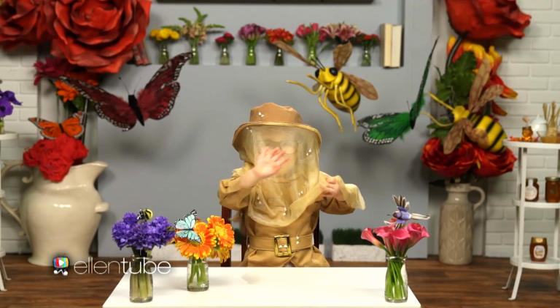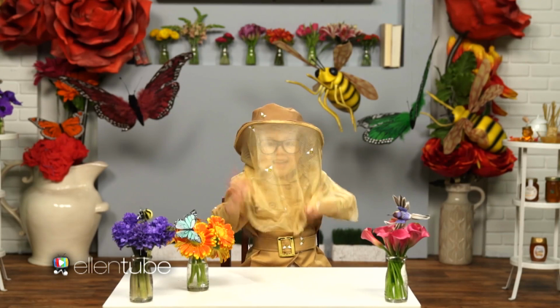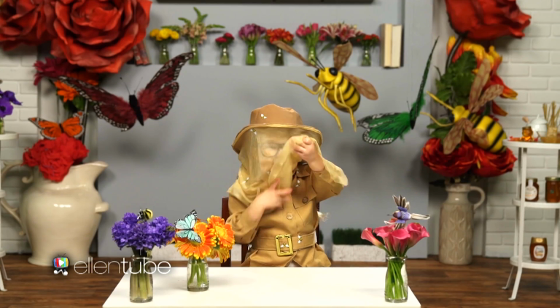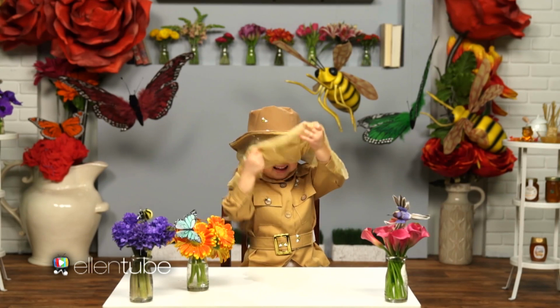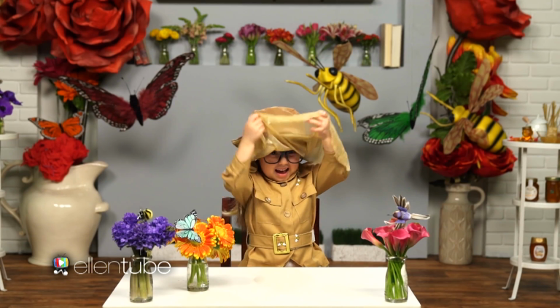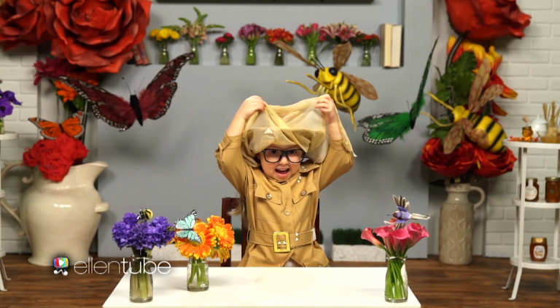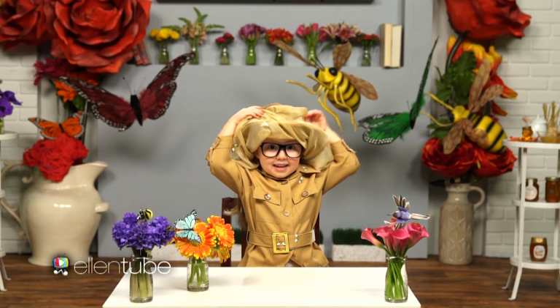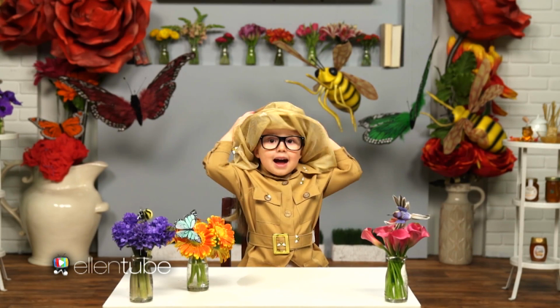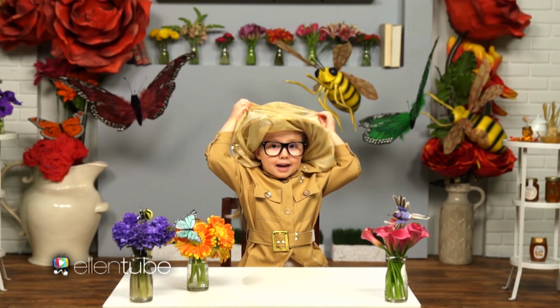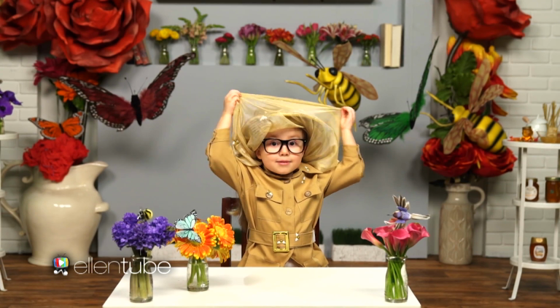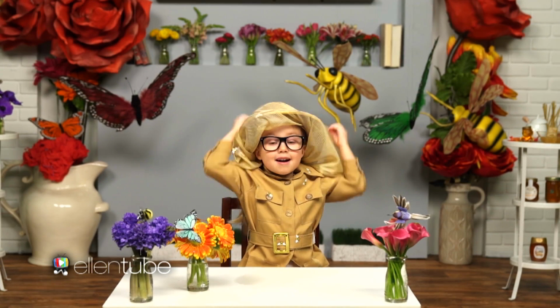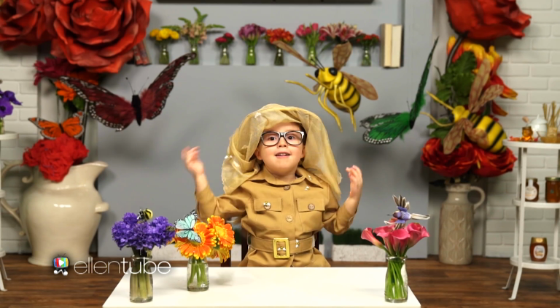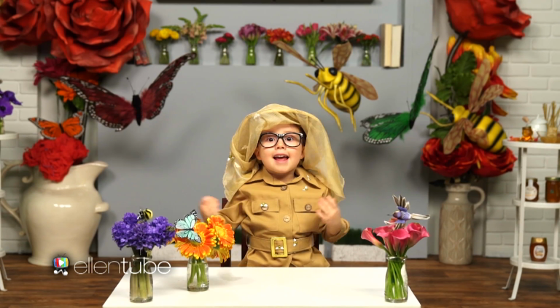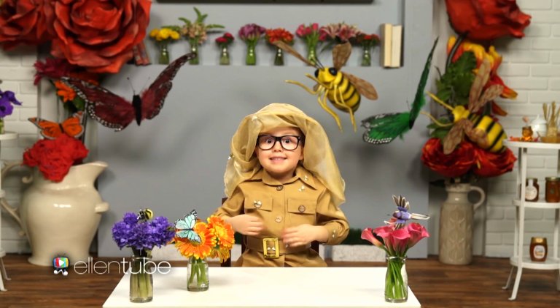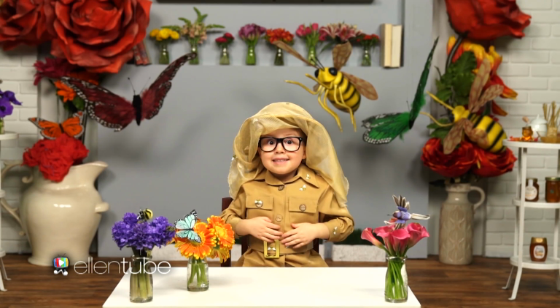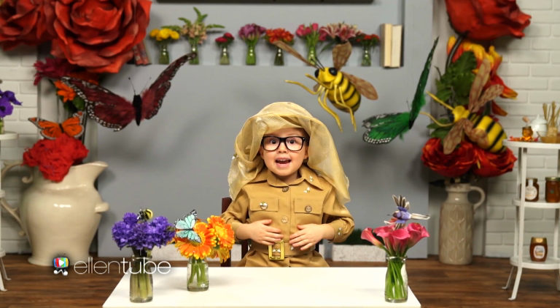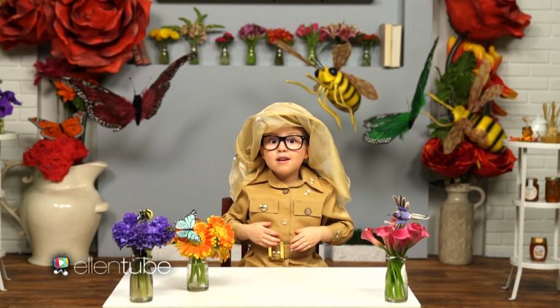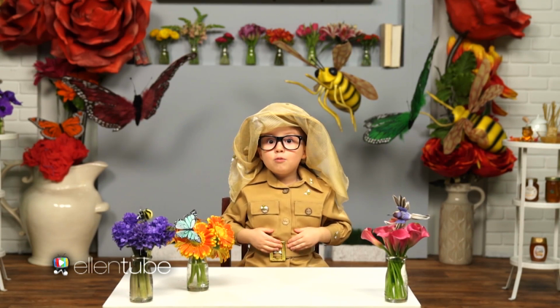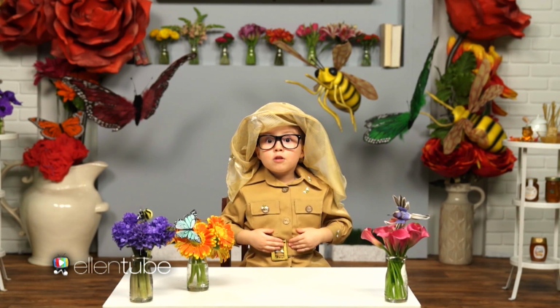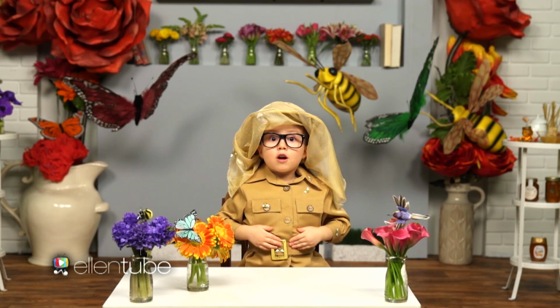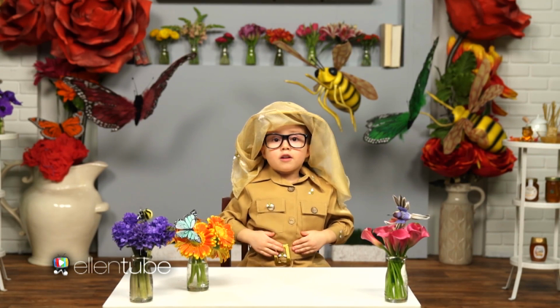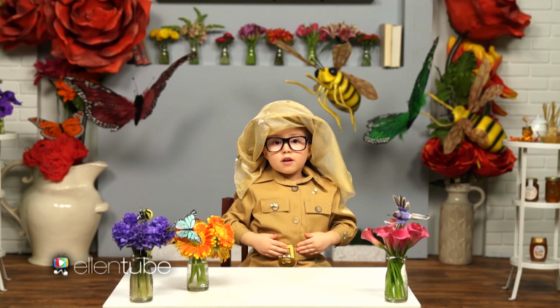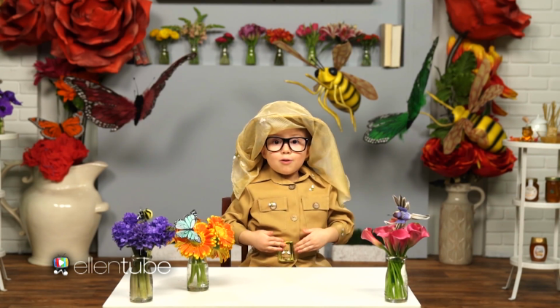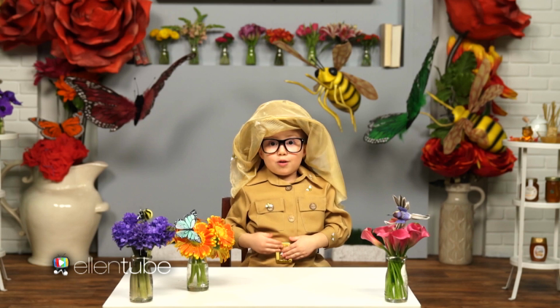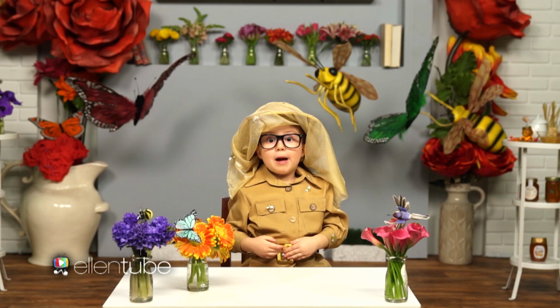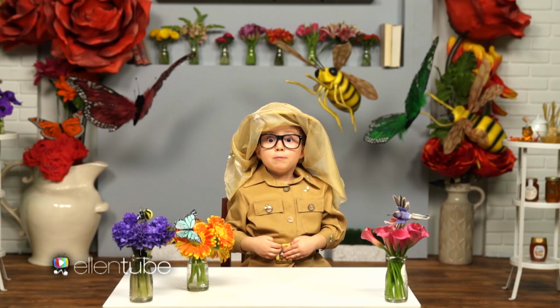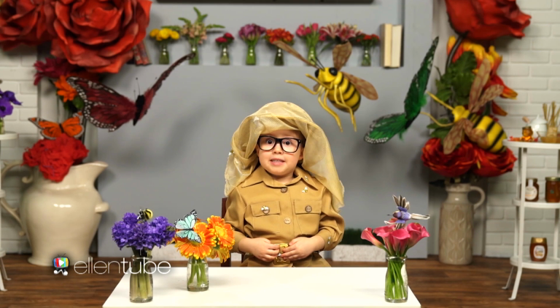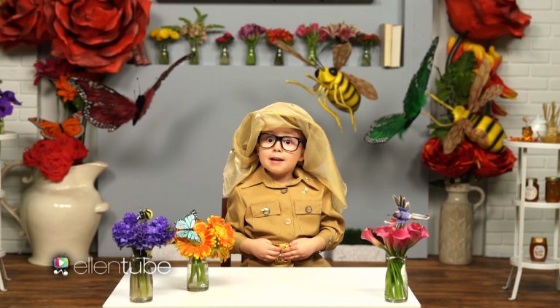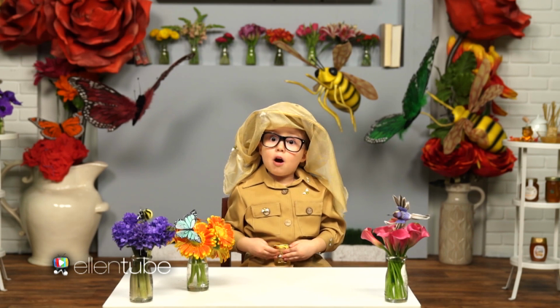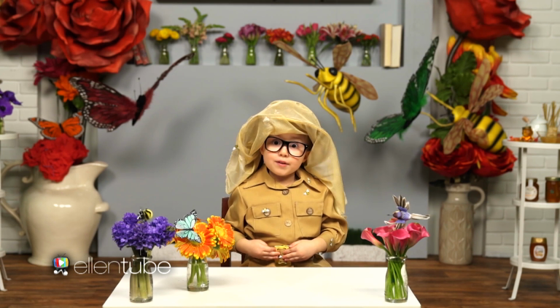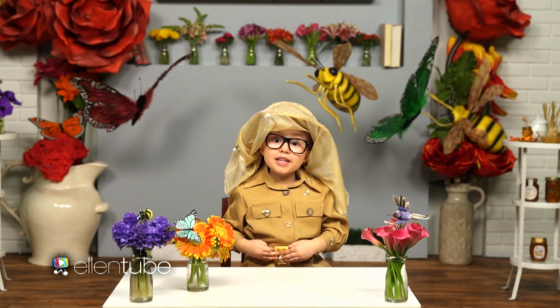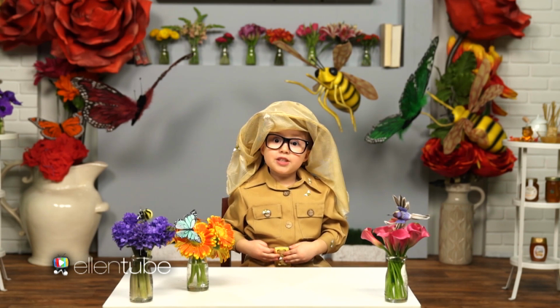Hi, I'm Brielle, and today we're going to learn about bees and pollination.